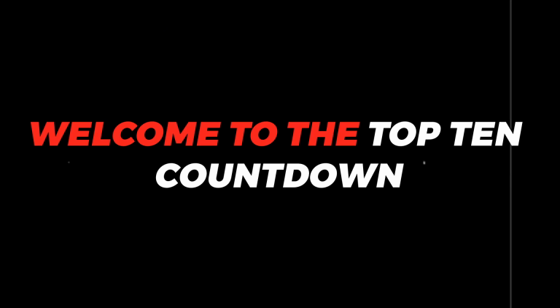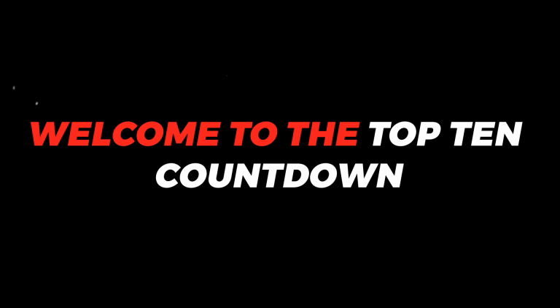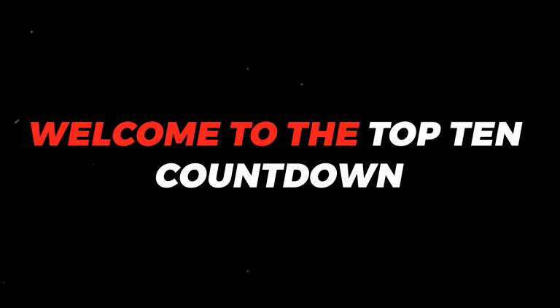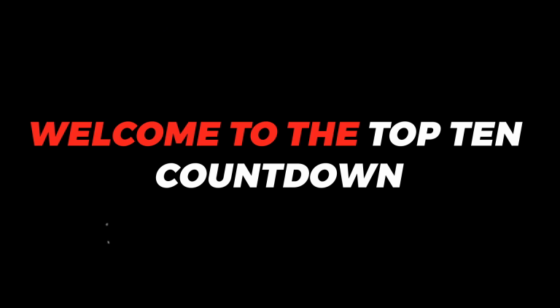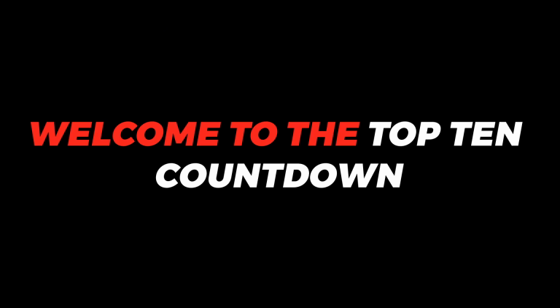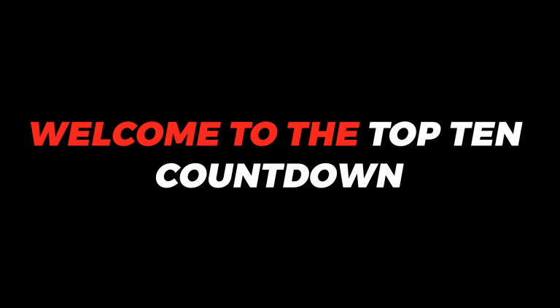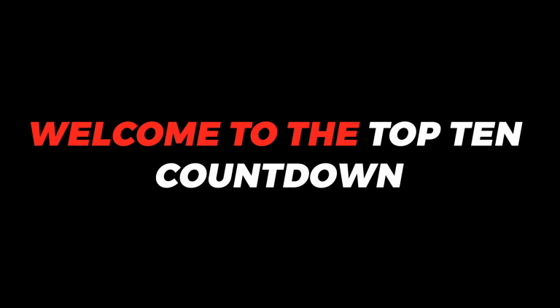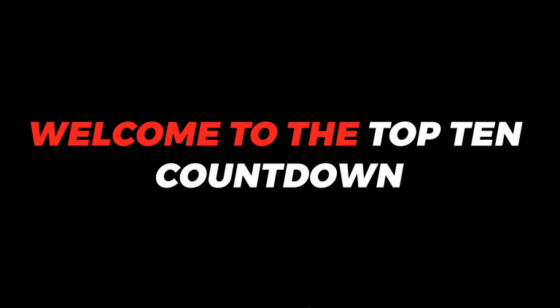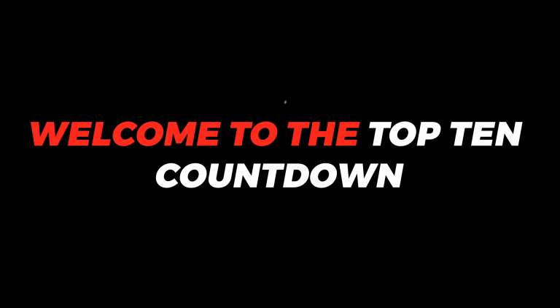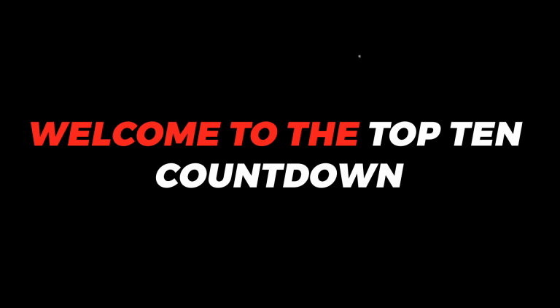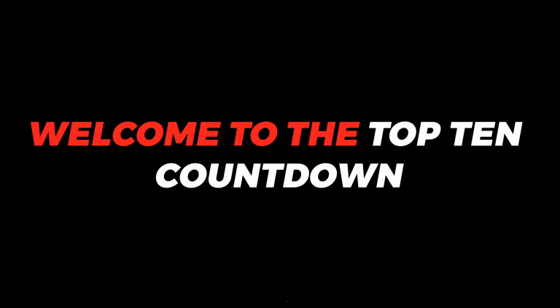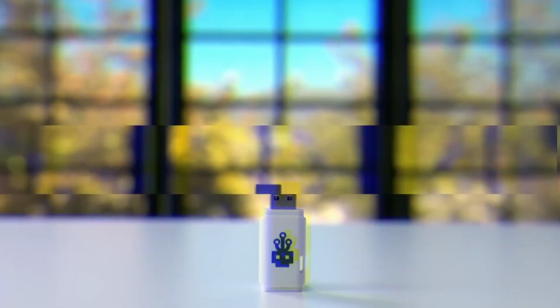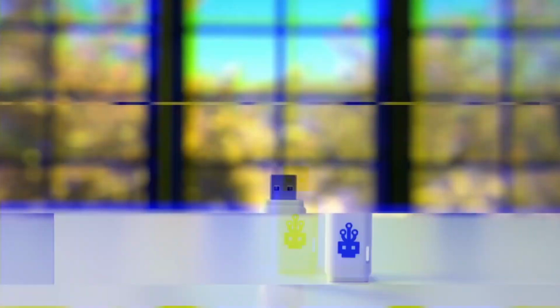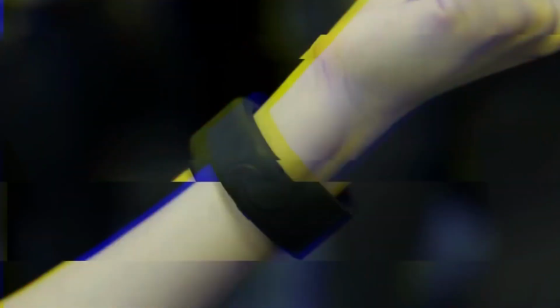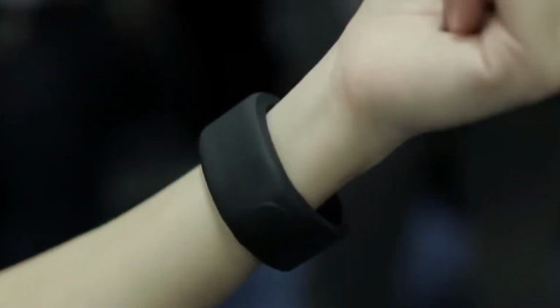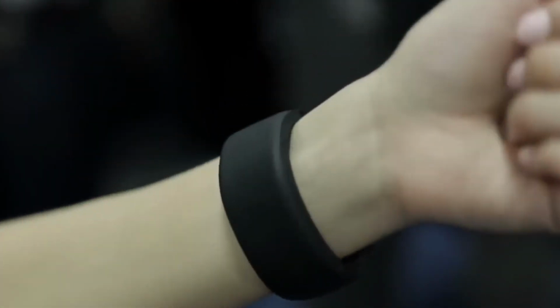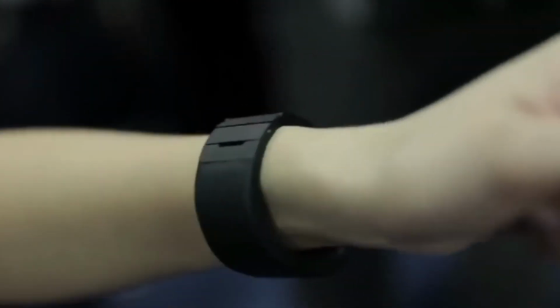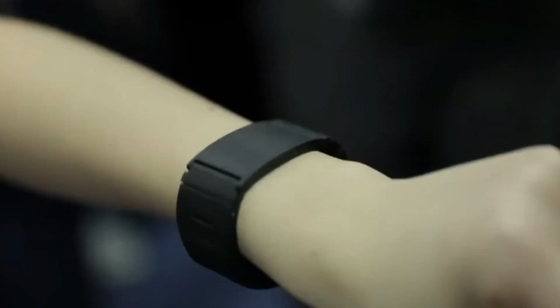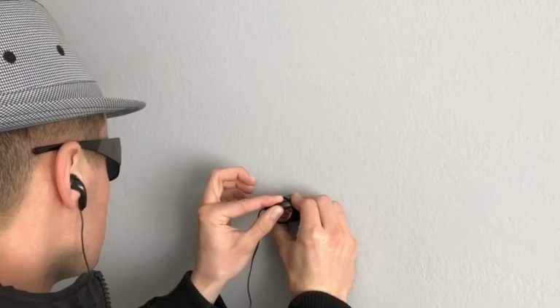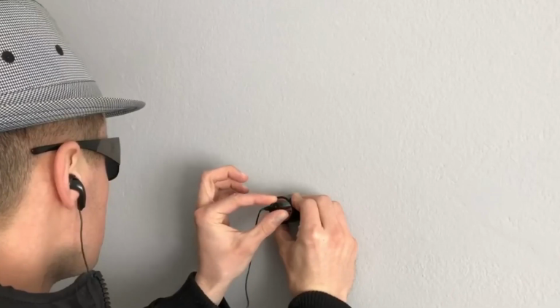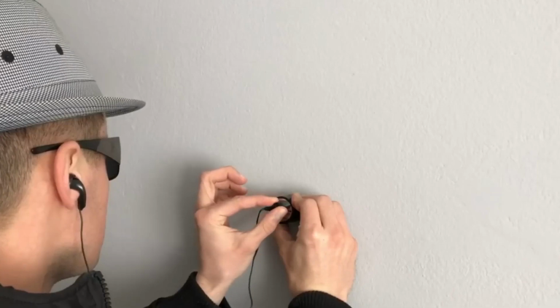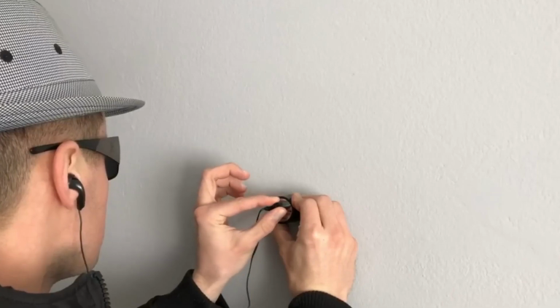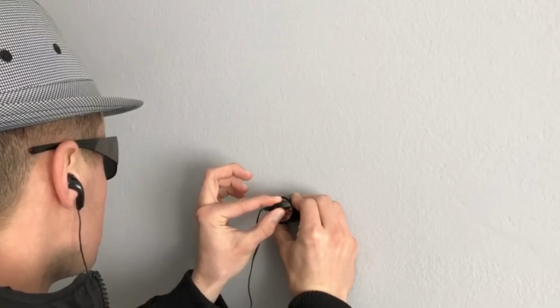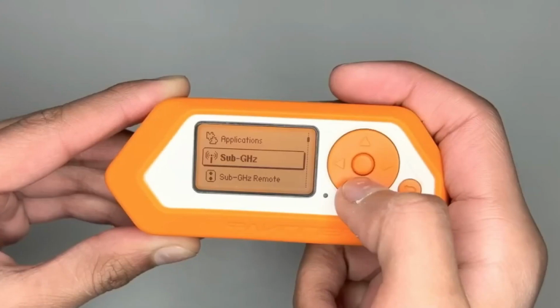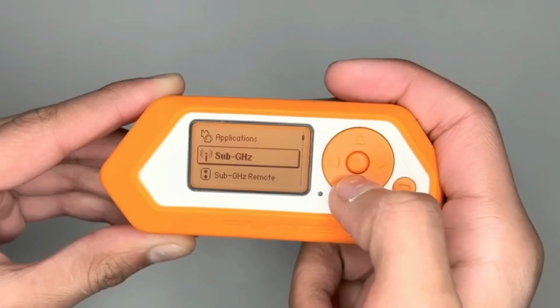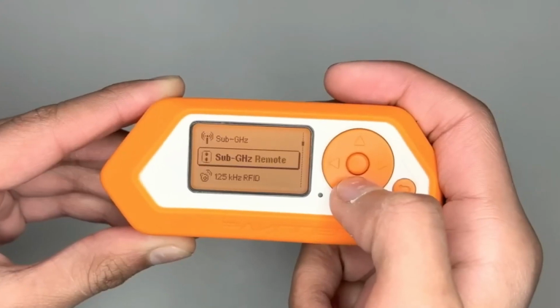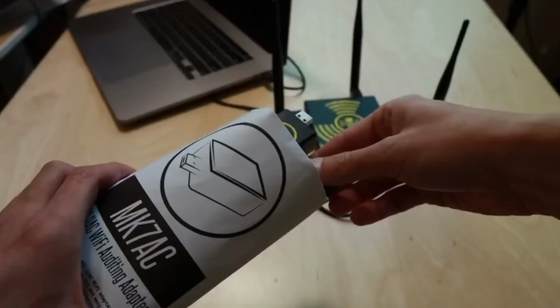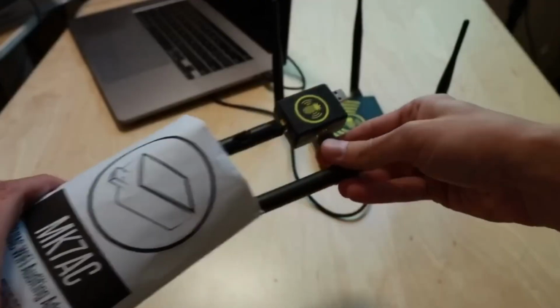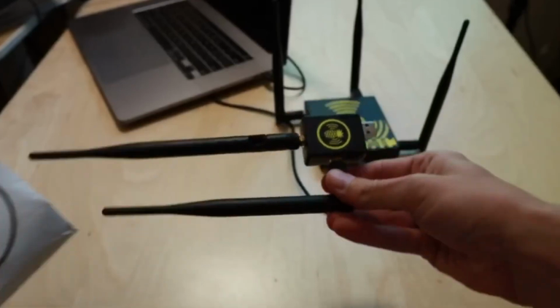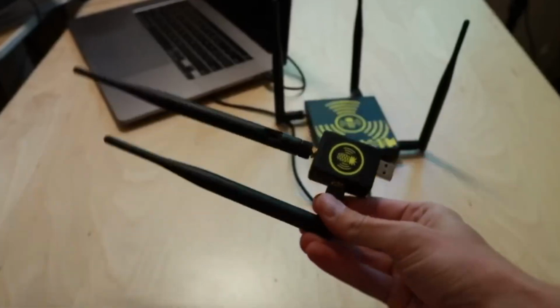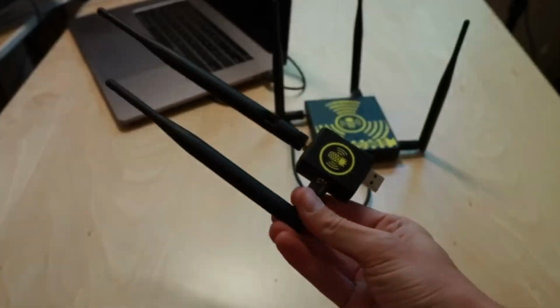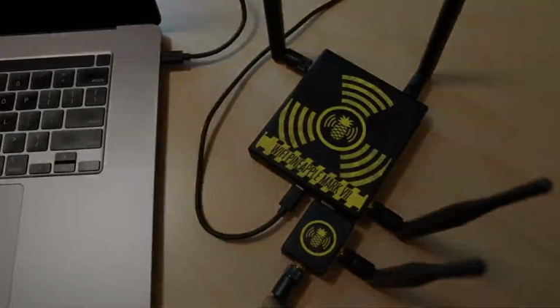Welcome to the Top 10 Countdown. Are you ready to see the most powerful and terrifying hacking gadgets of 2023?